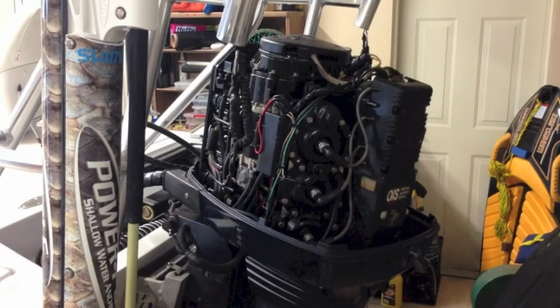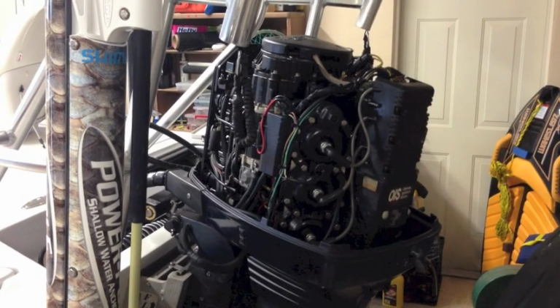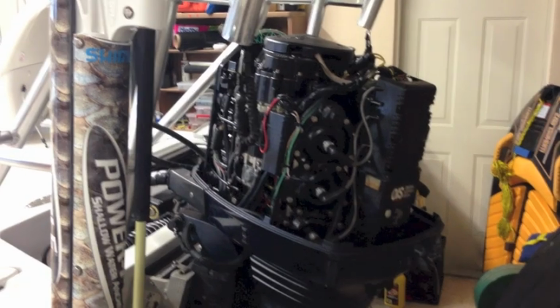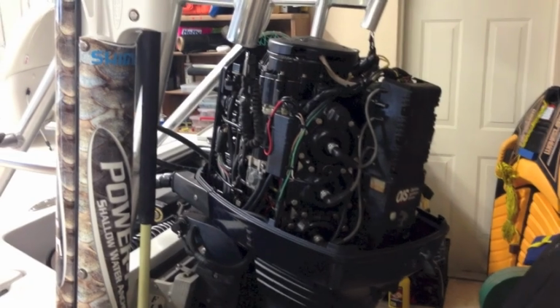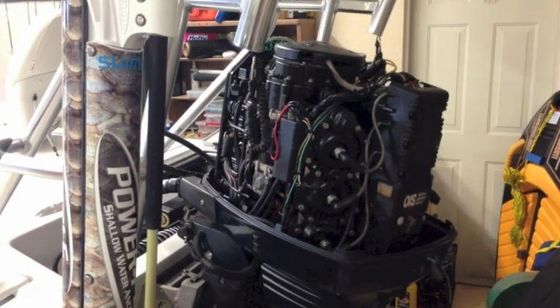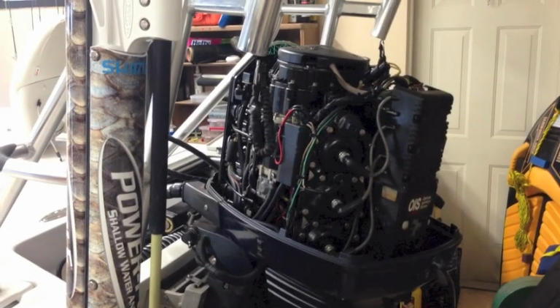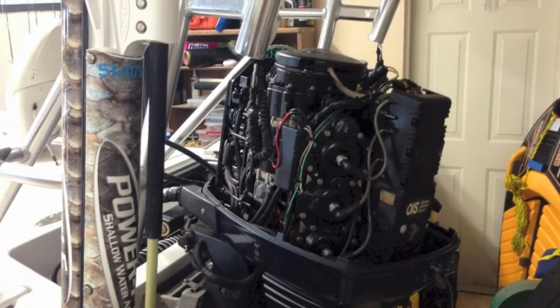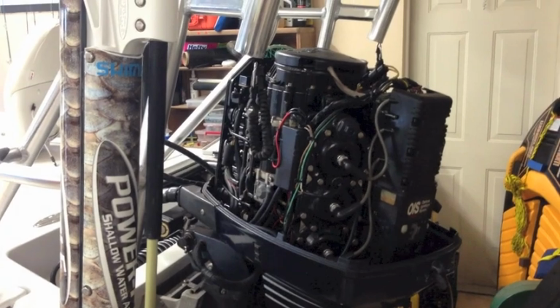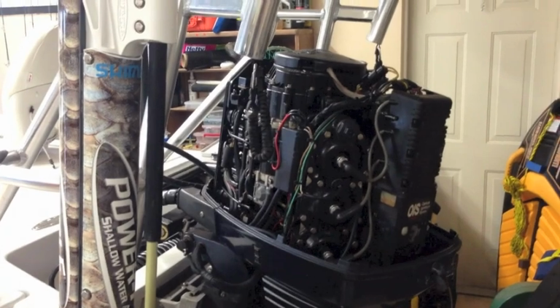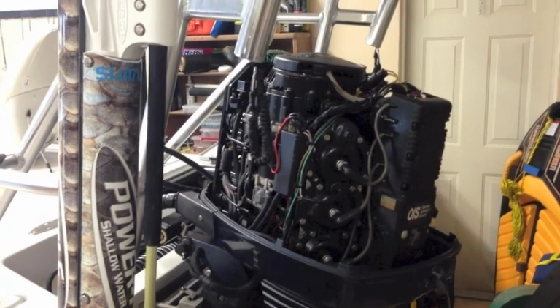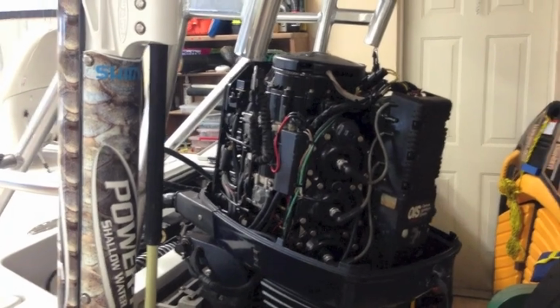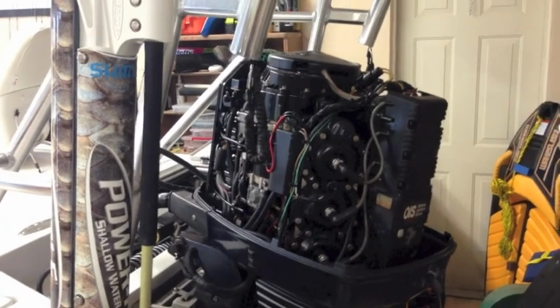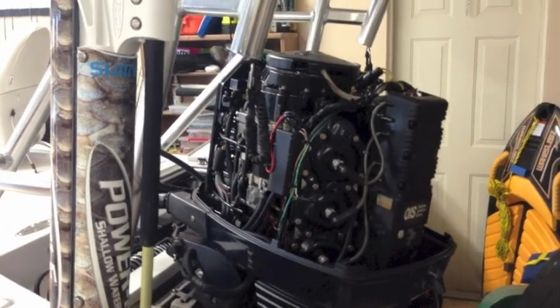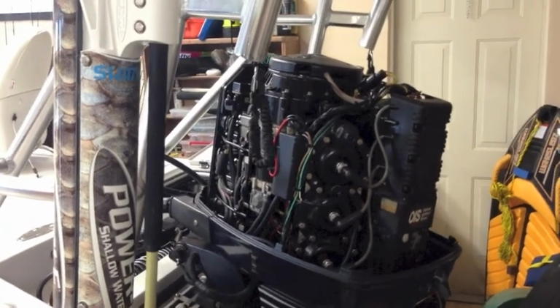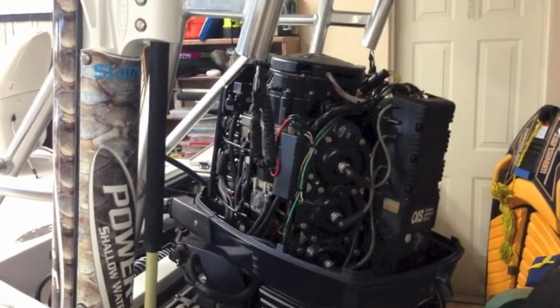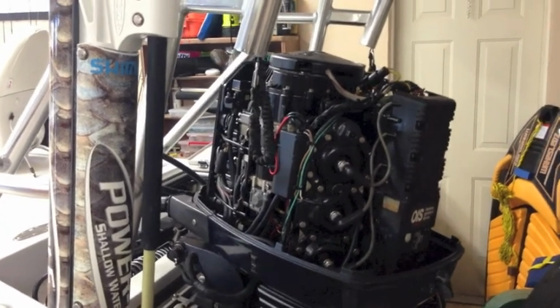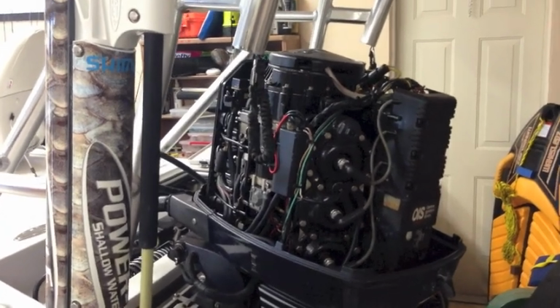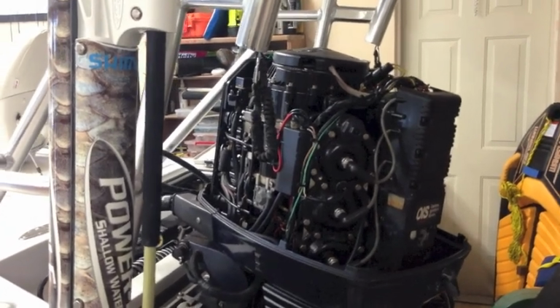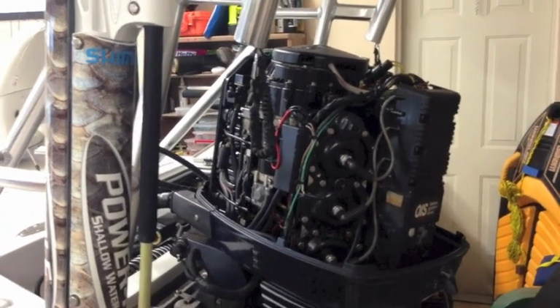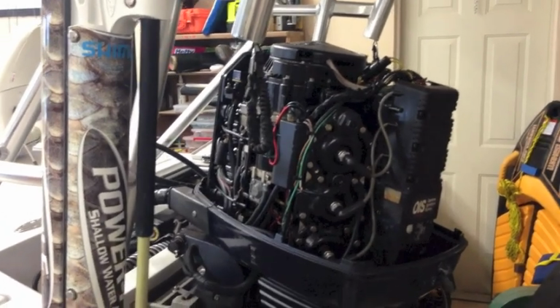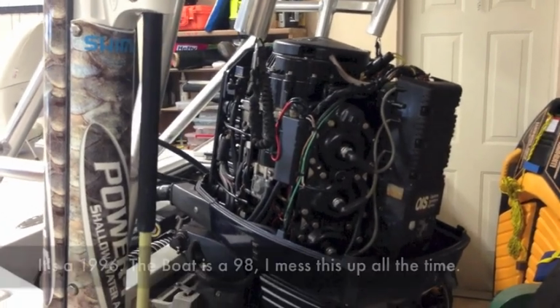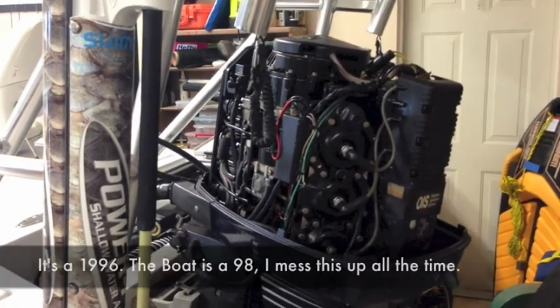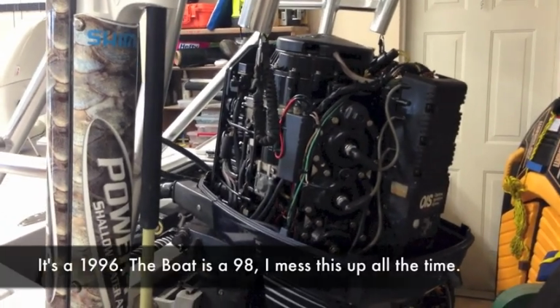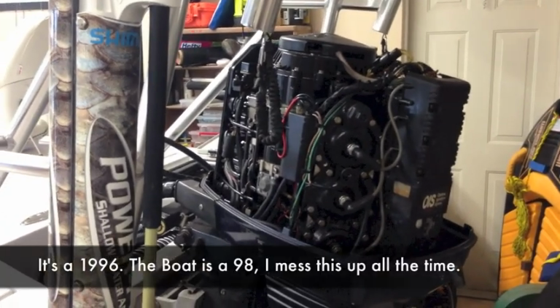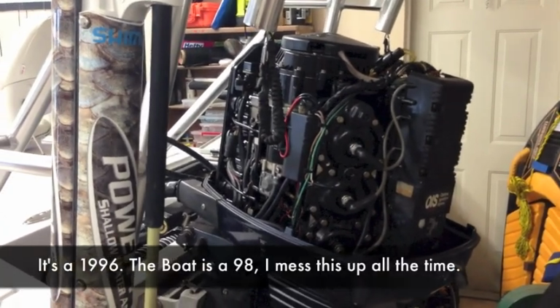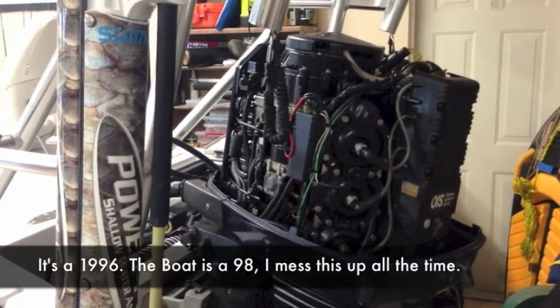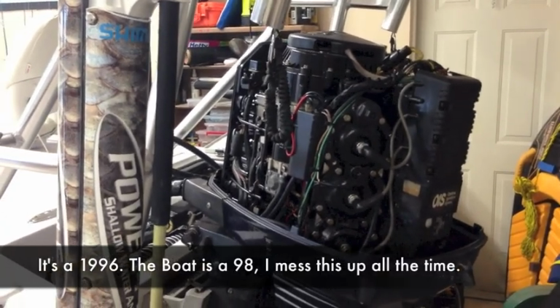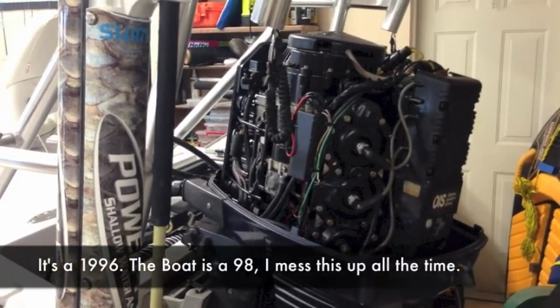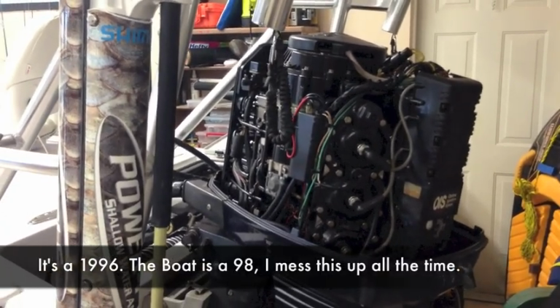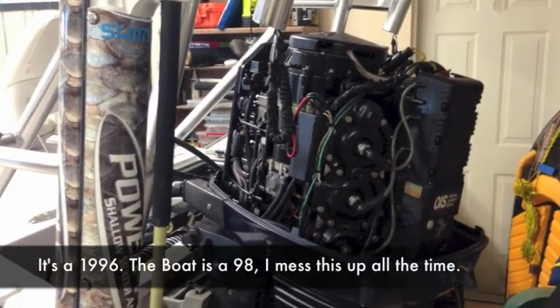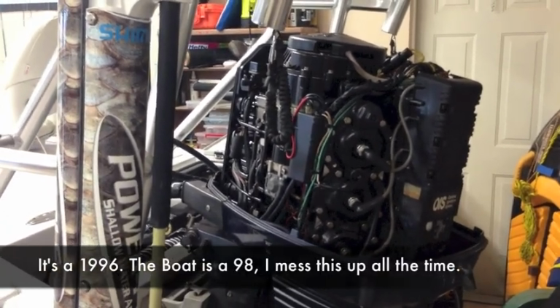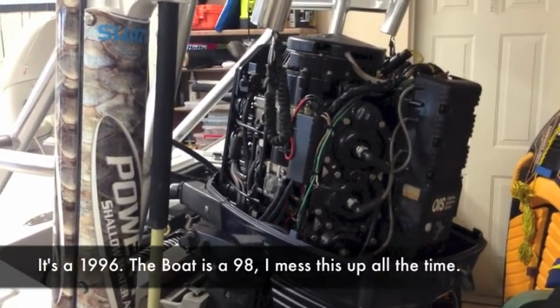In this video, we're going to replace the power pack and the optical sensor for a 1998 Evinrude 150.